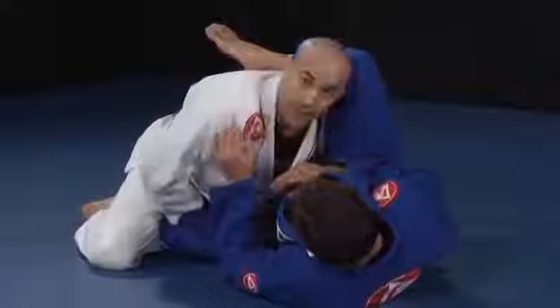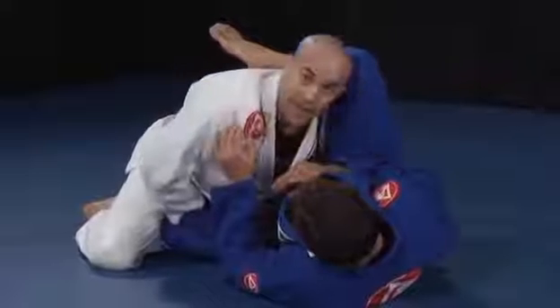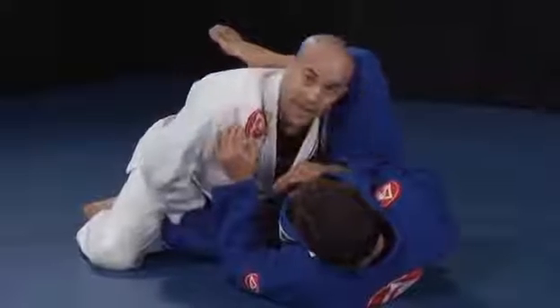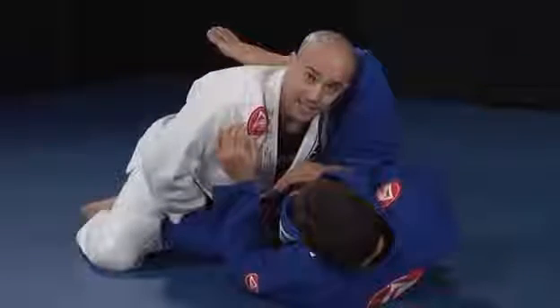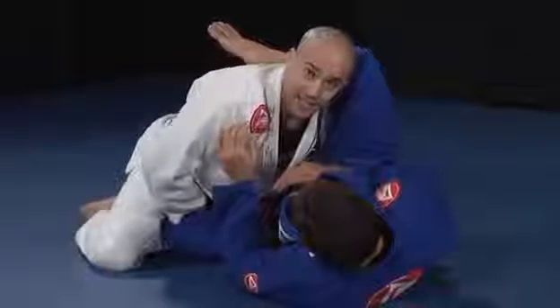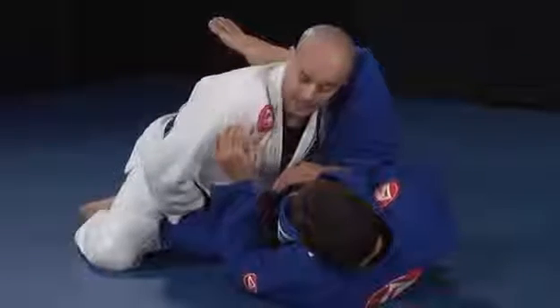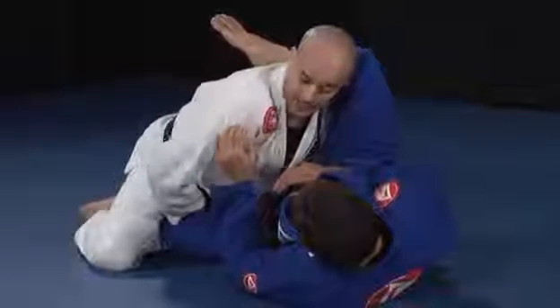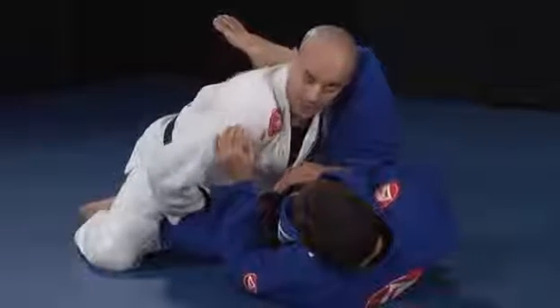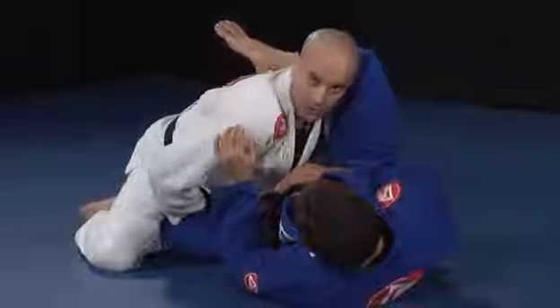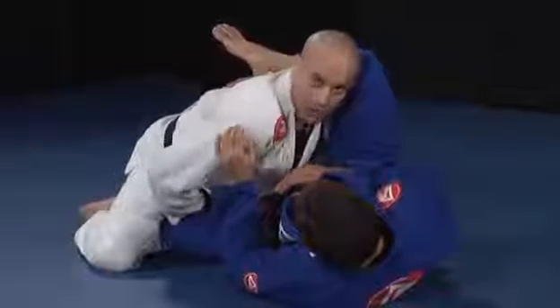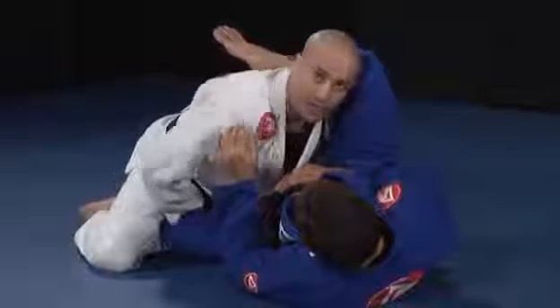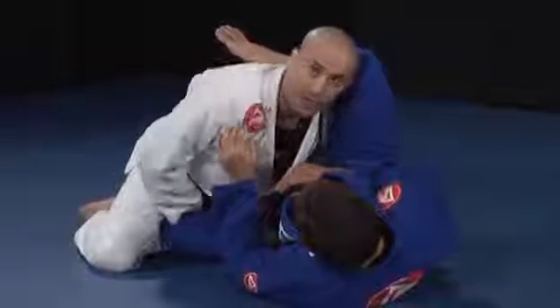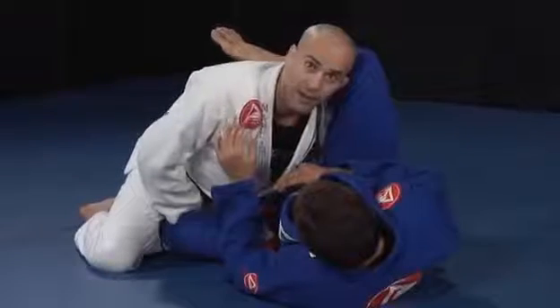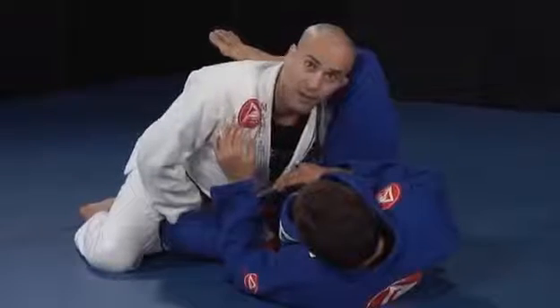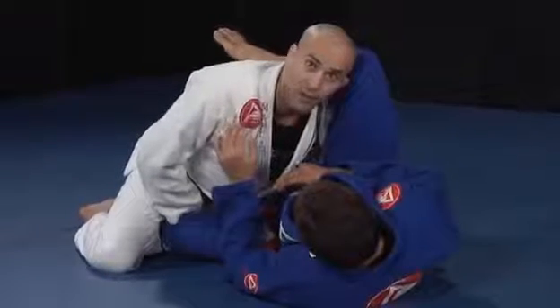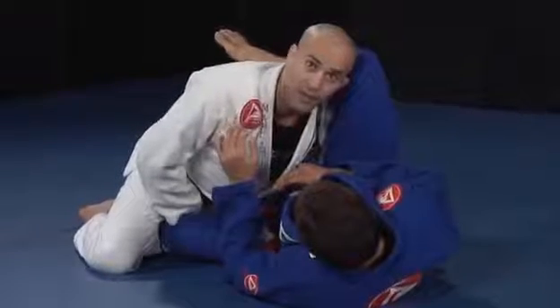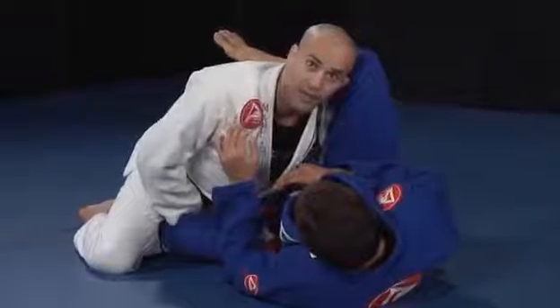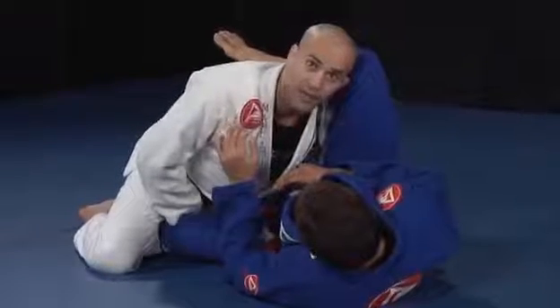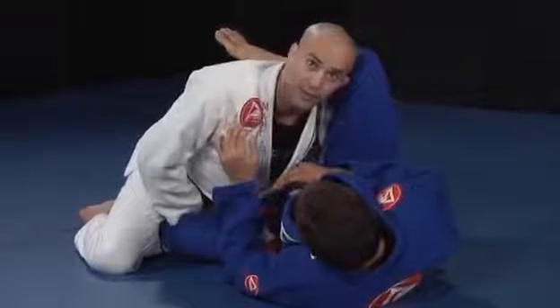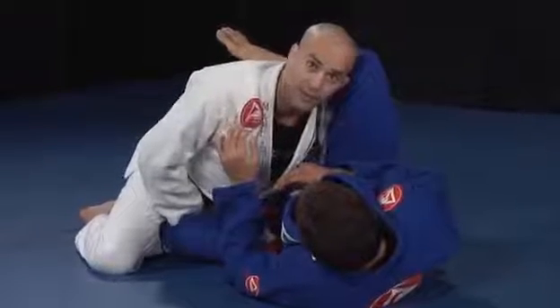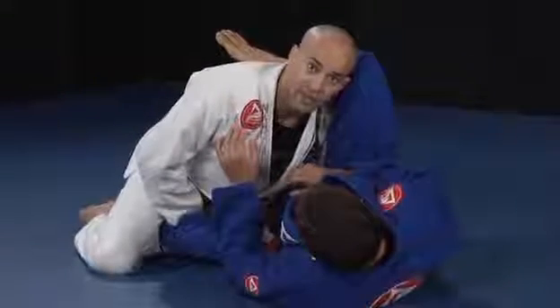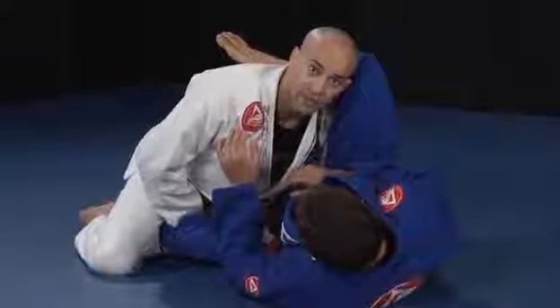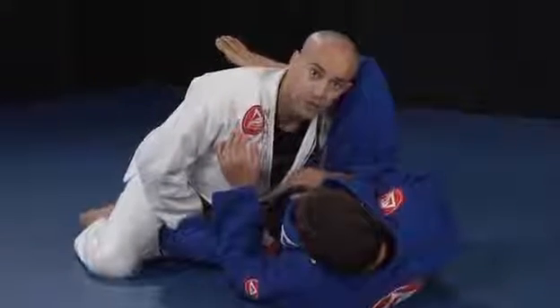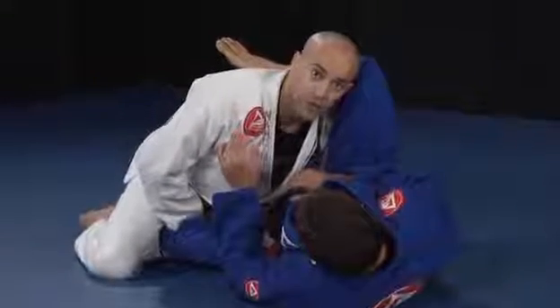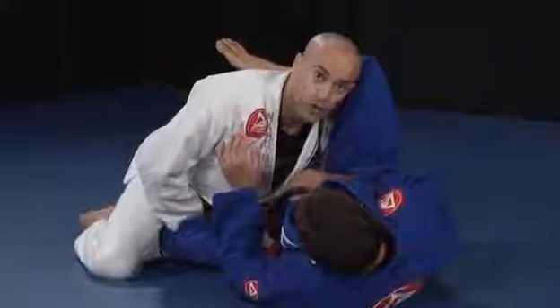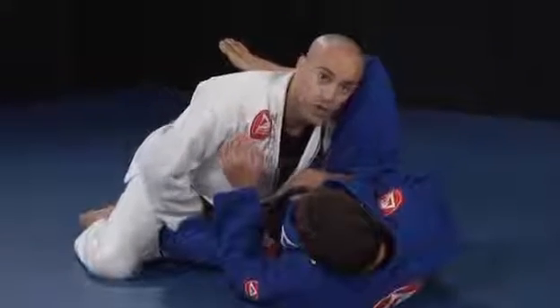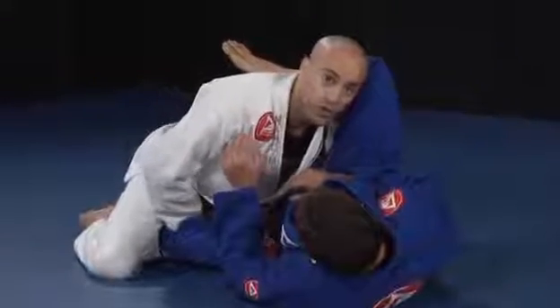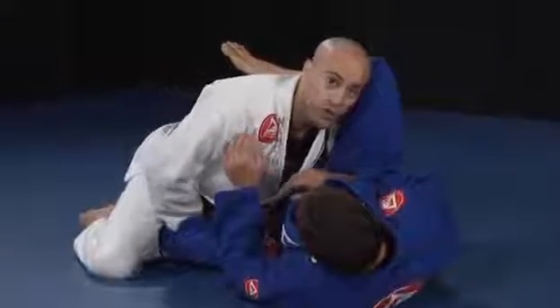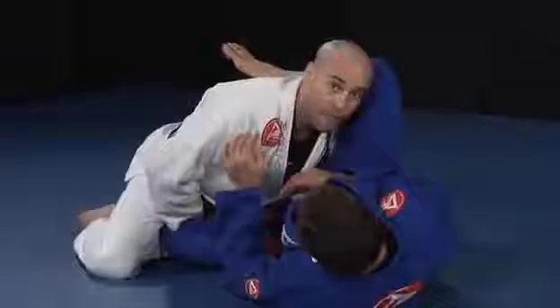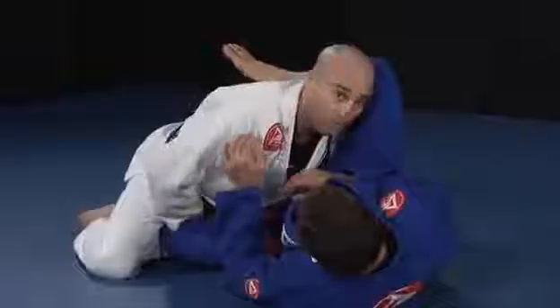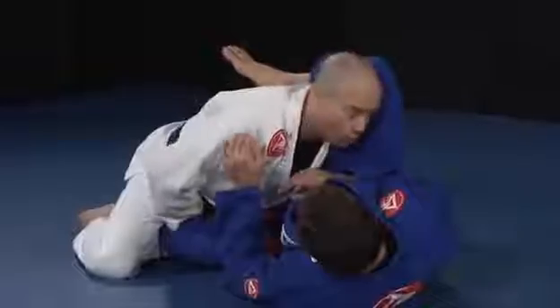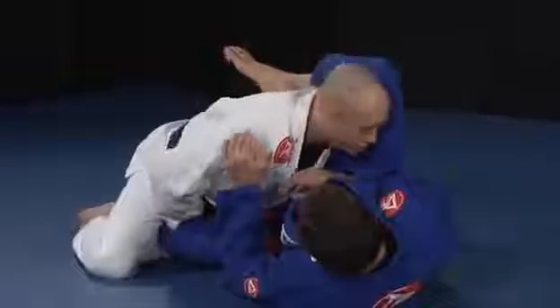Get your head as close as you can to his belt. The next step is to make my right shoulder really heavy. To do so, I will stay on my toes.